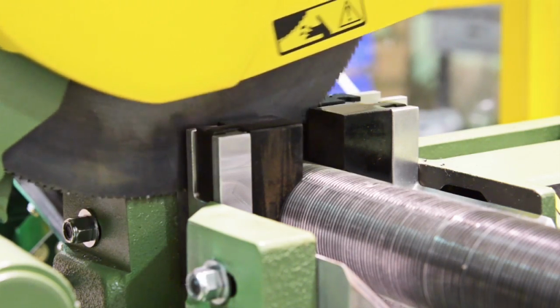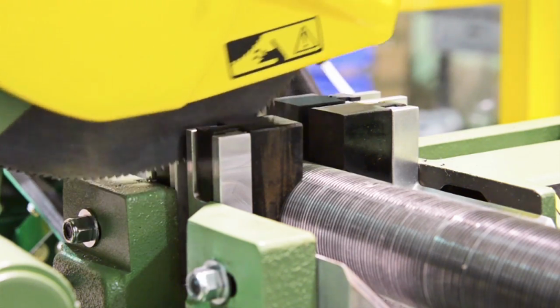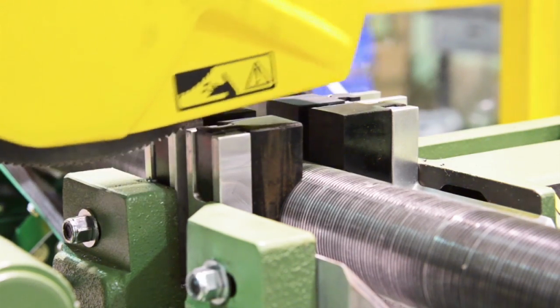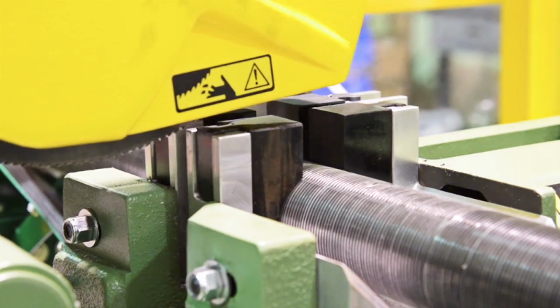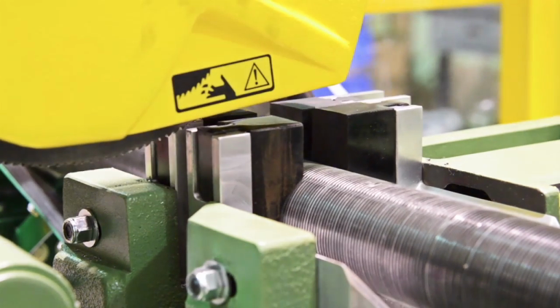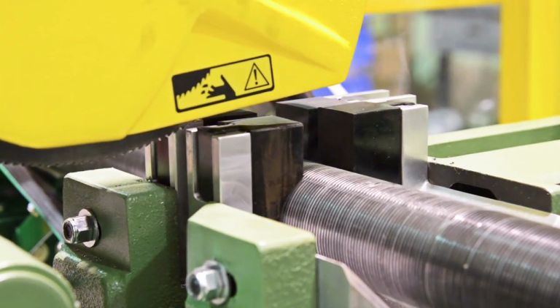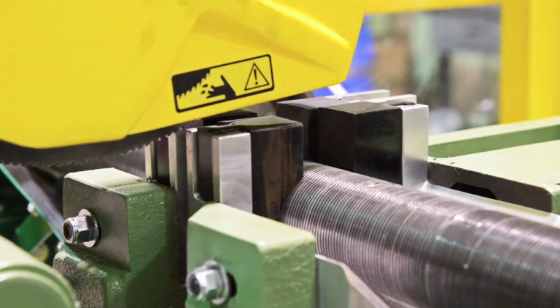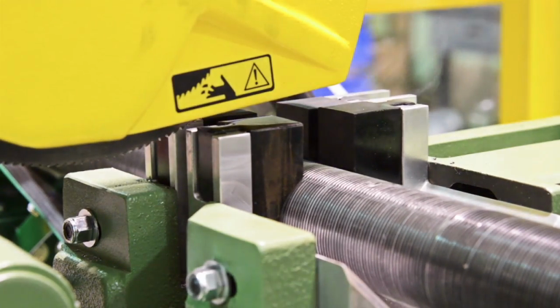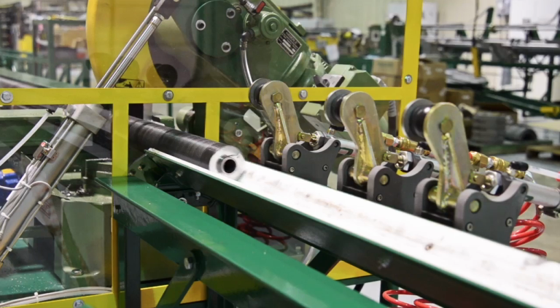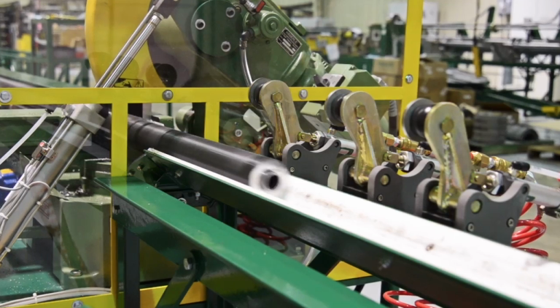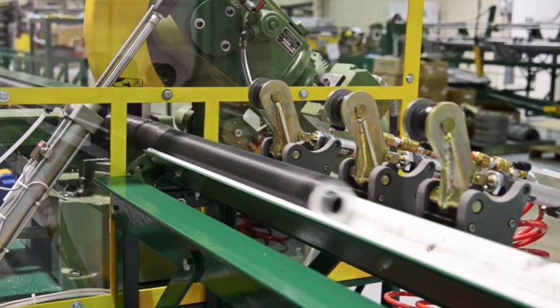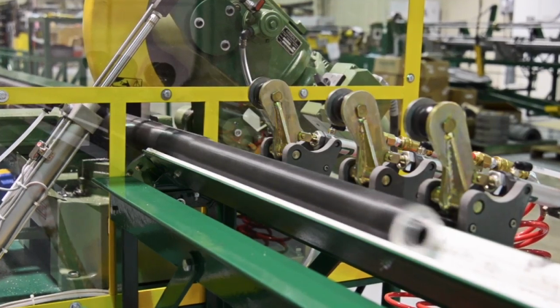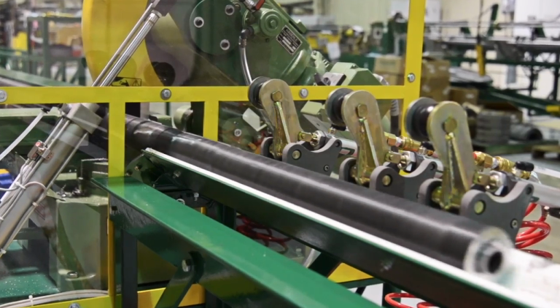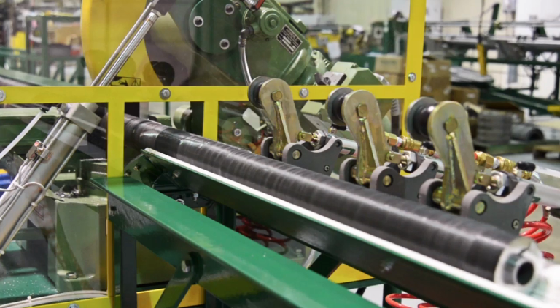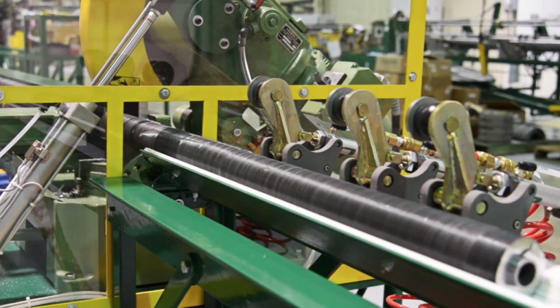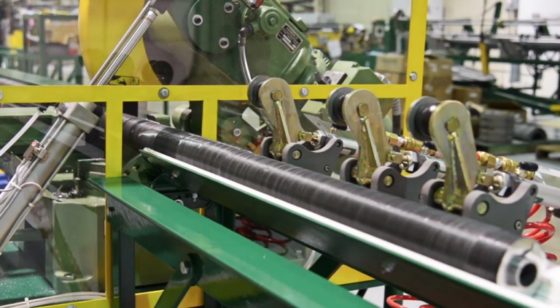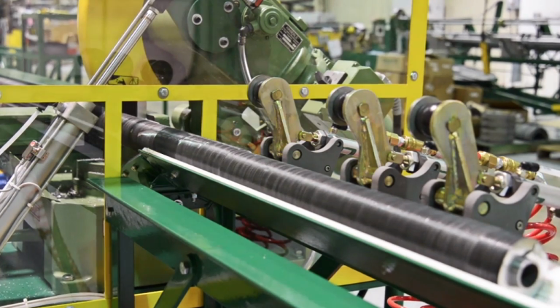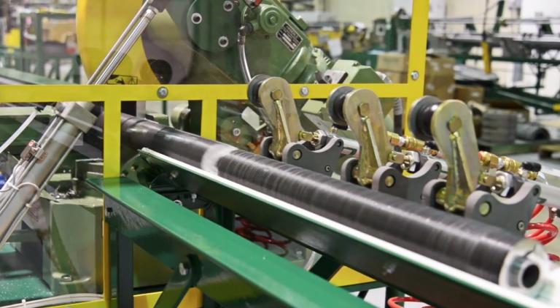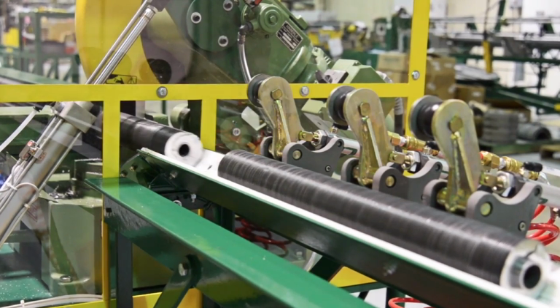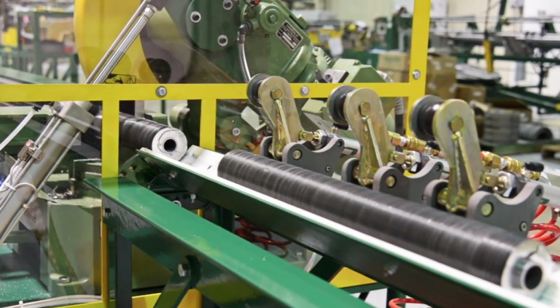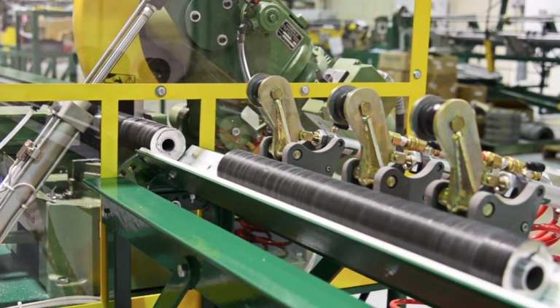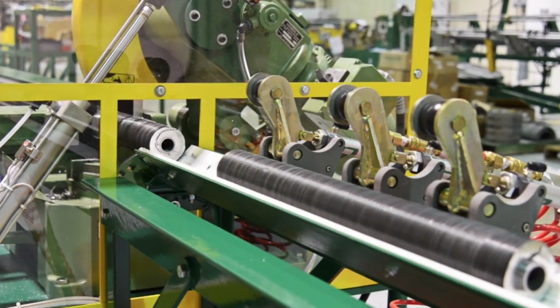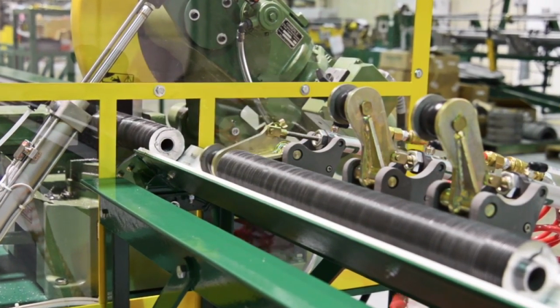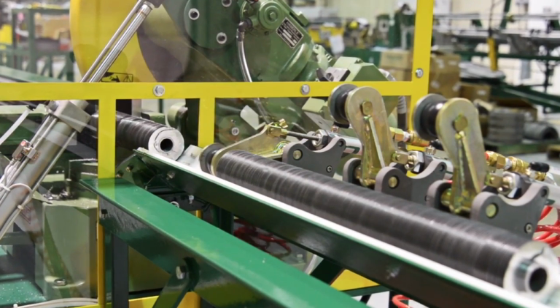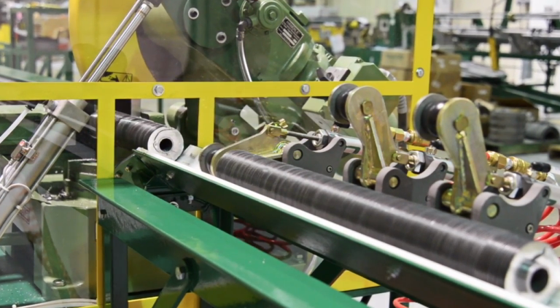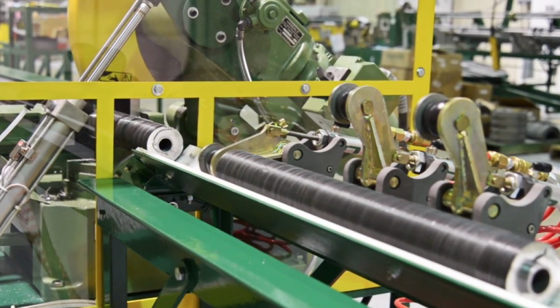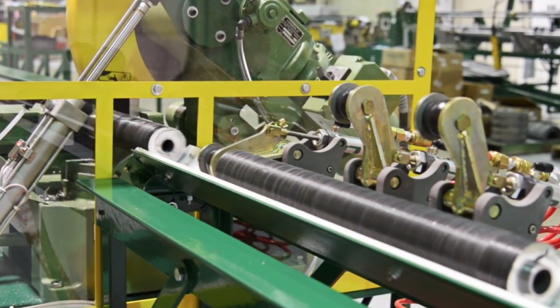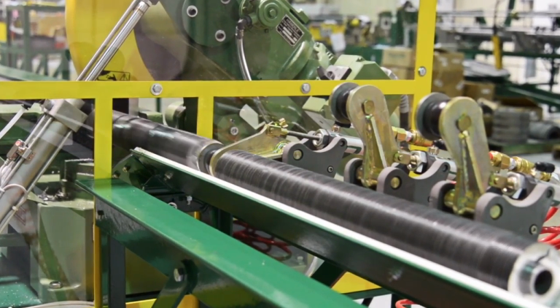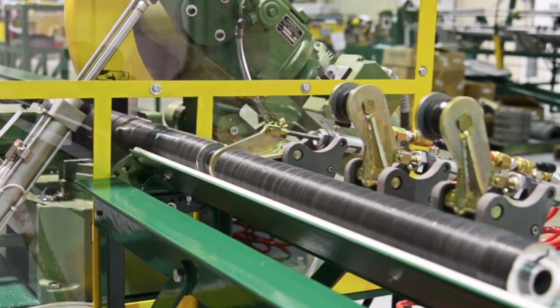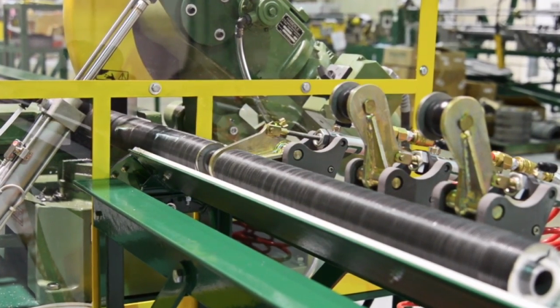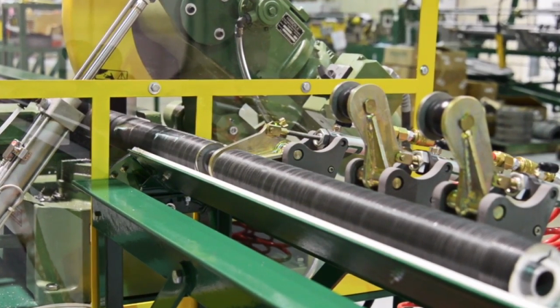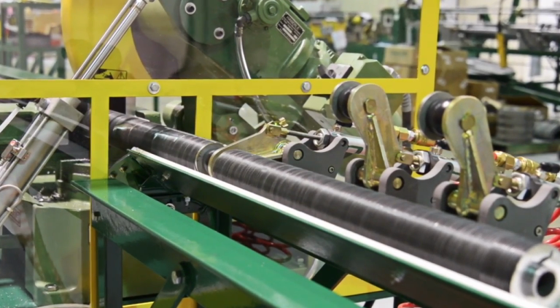With no need to touch the tube throughout this operation, an operator can perform his task faster and safer than he can with the traditional methods.